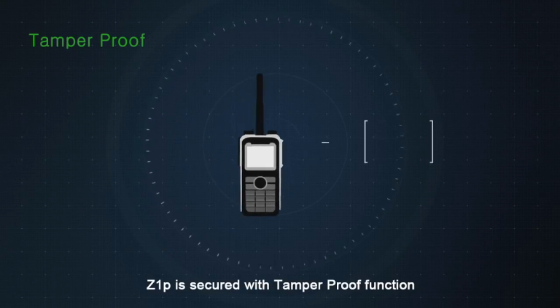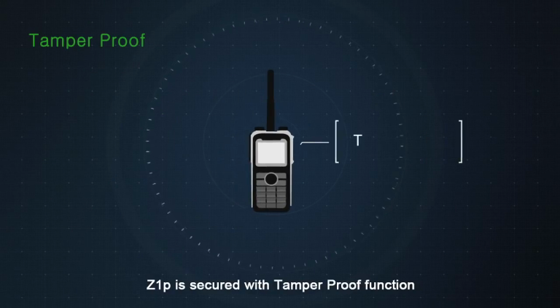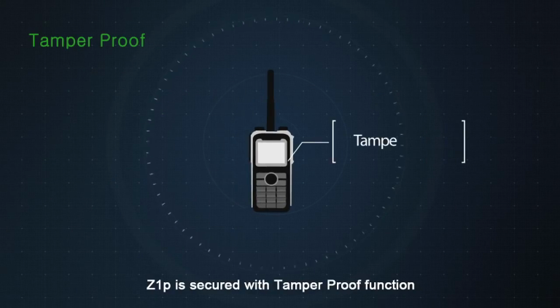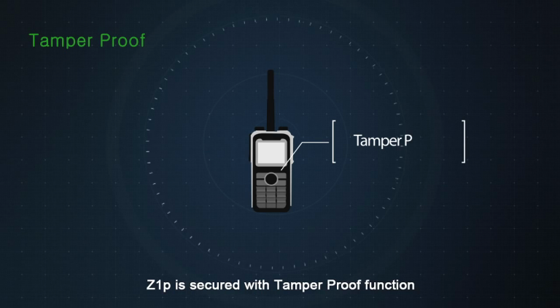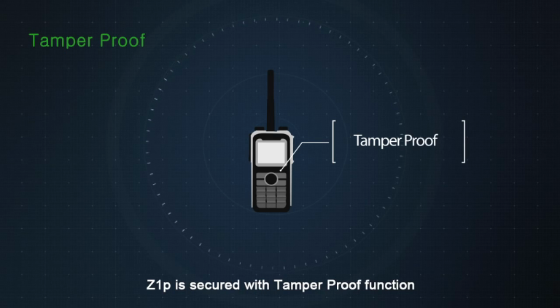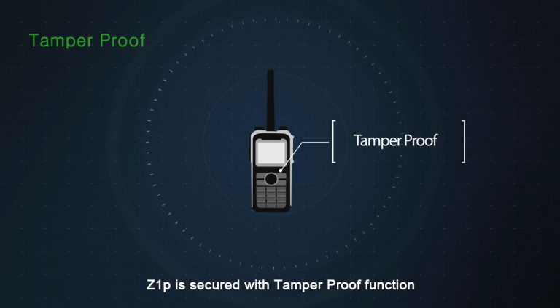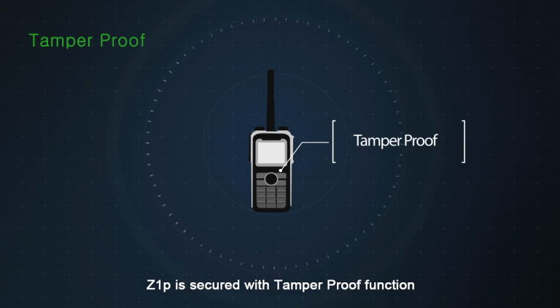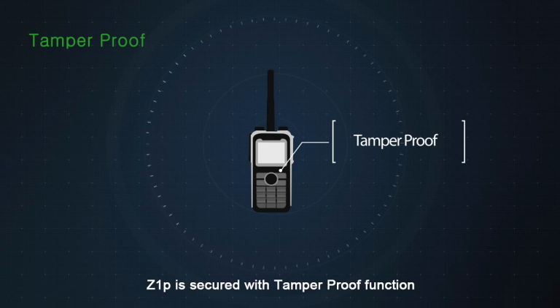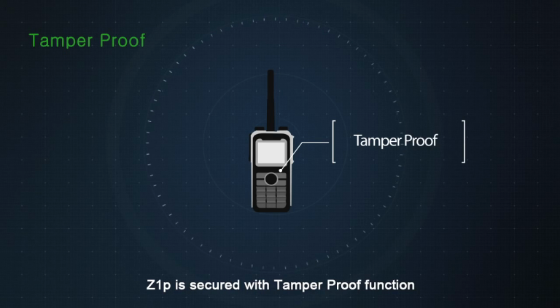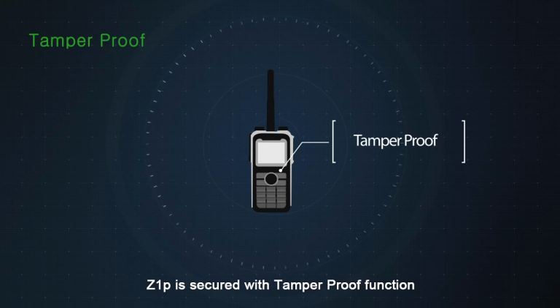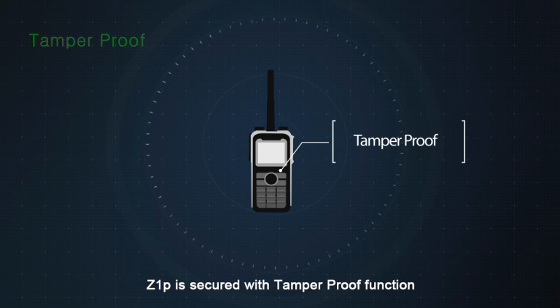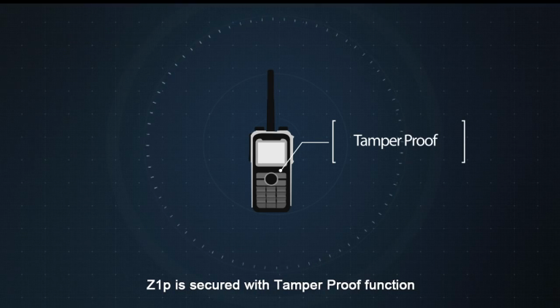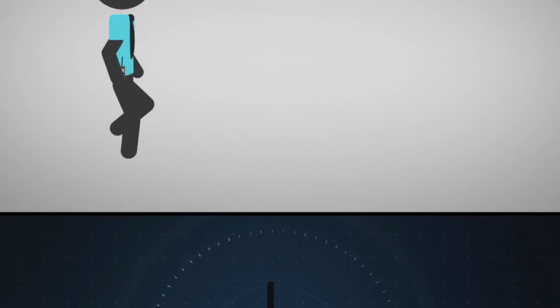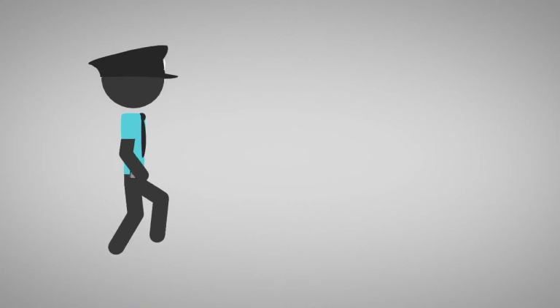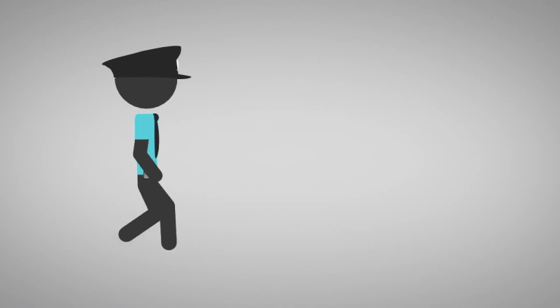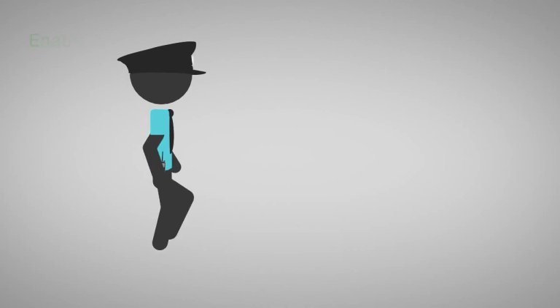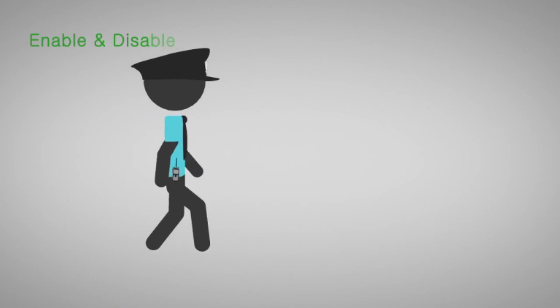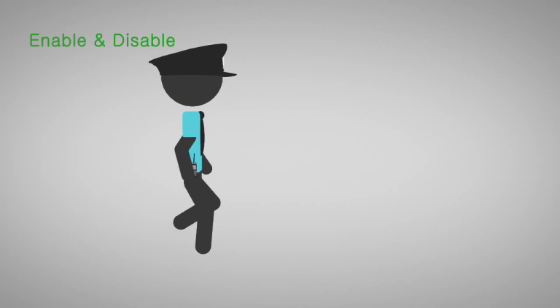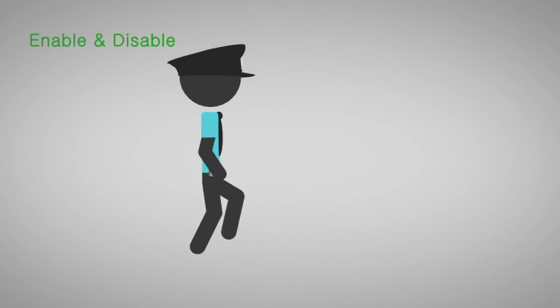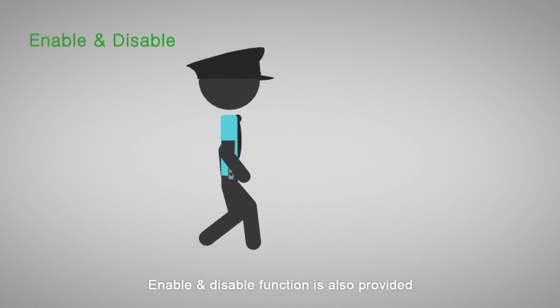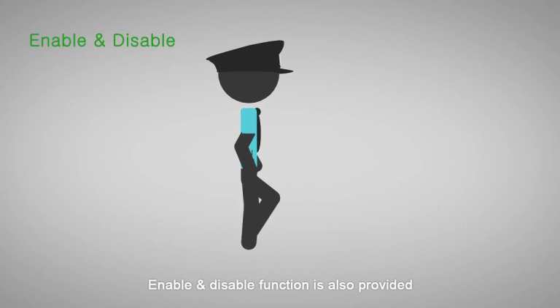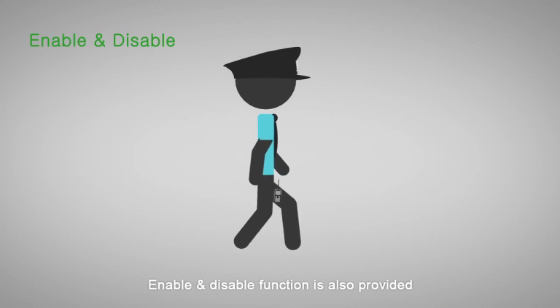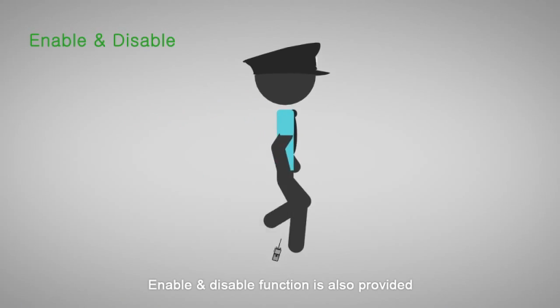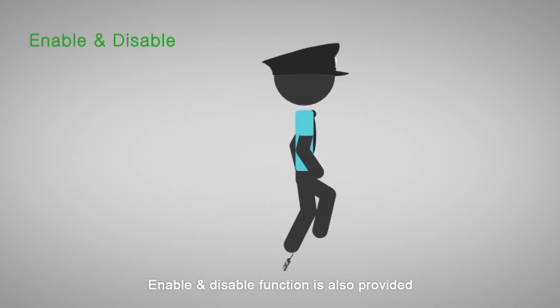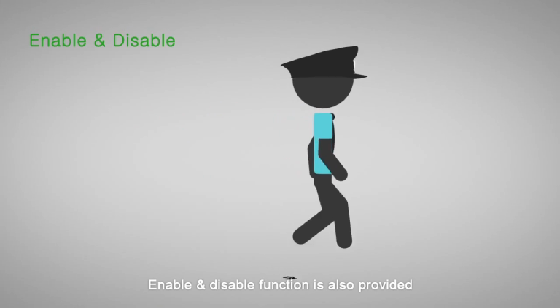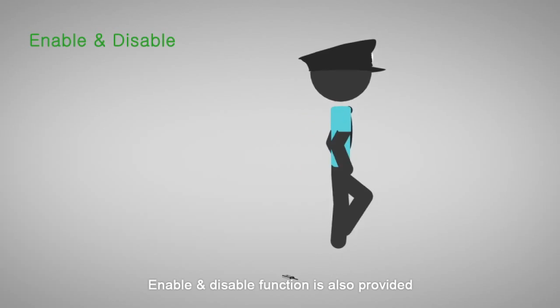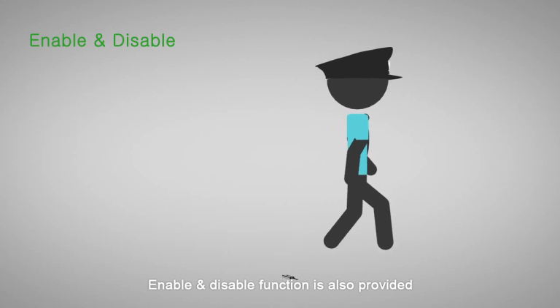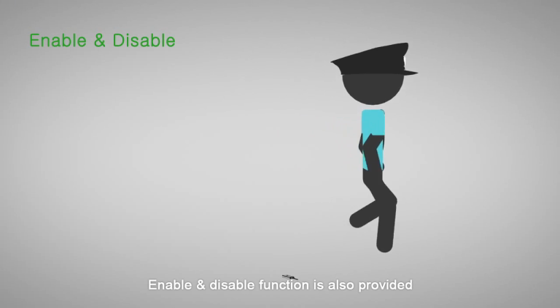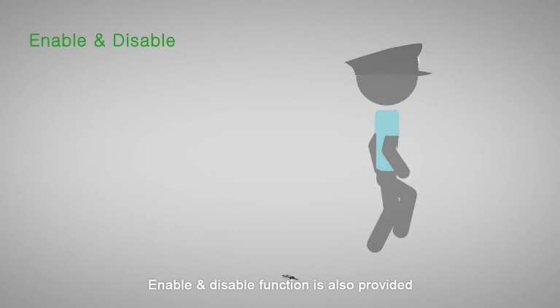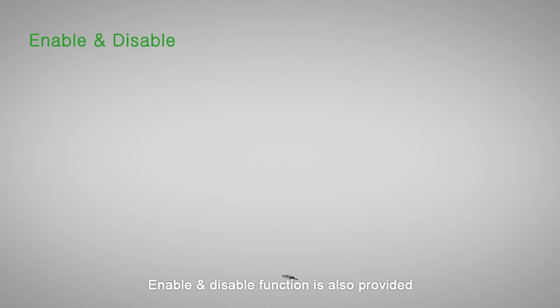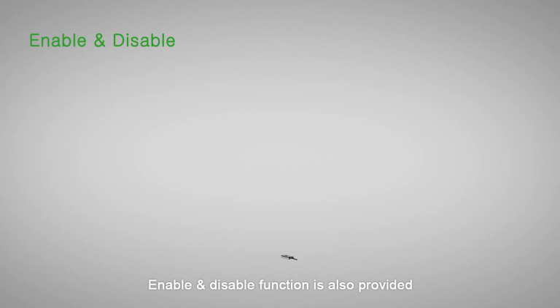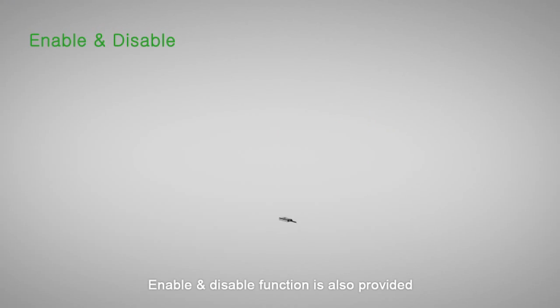Z1P is secured with a tamper-proof function. Enable and disable function is also provided.